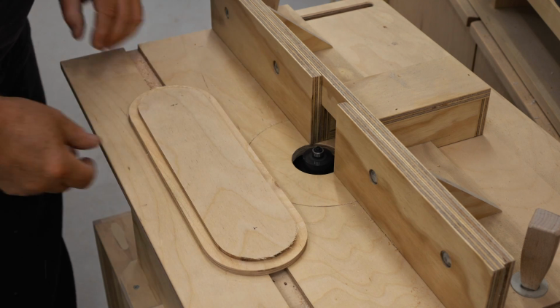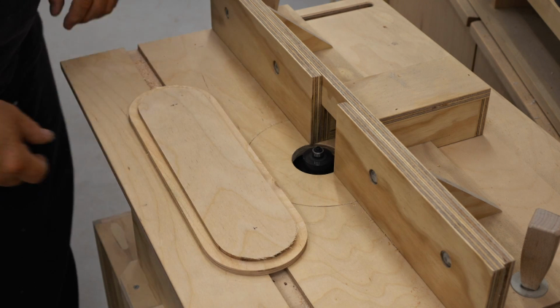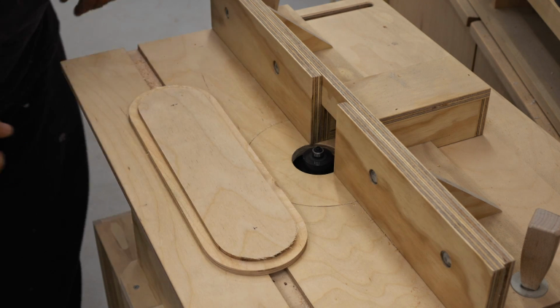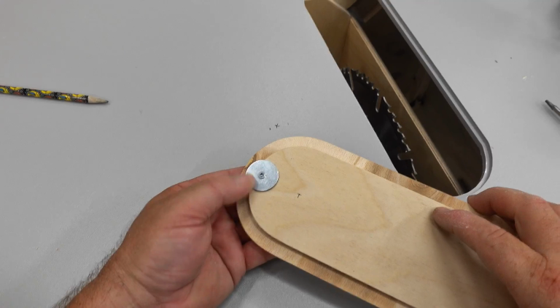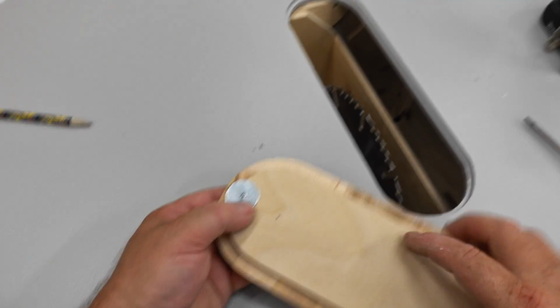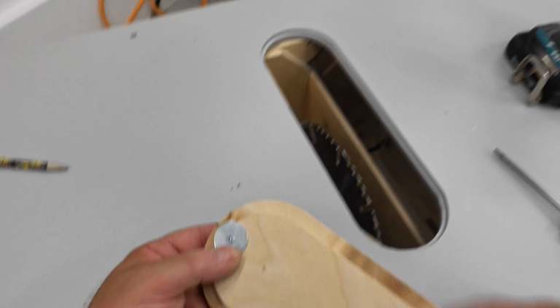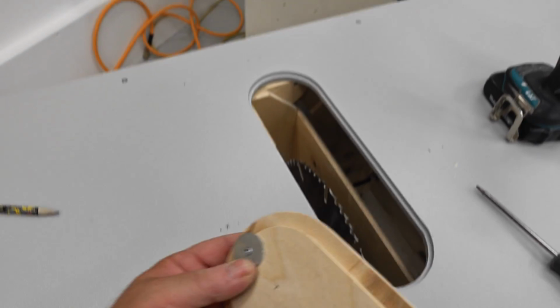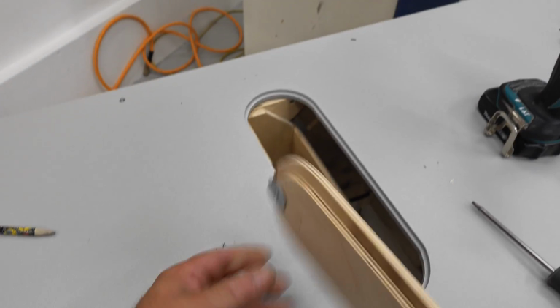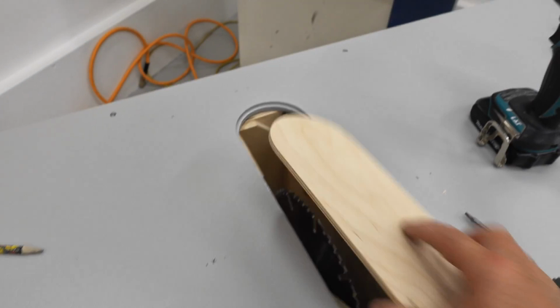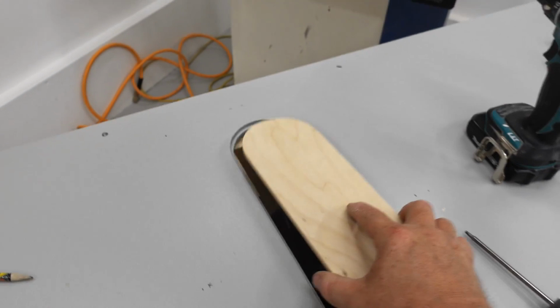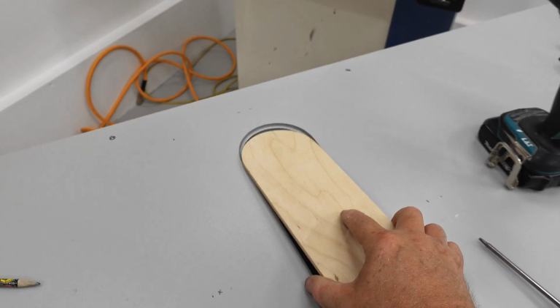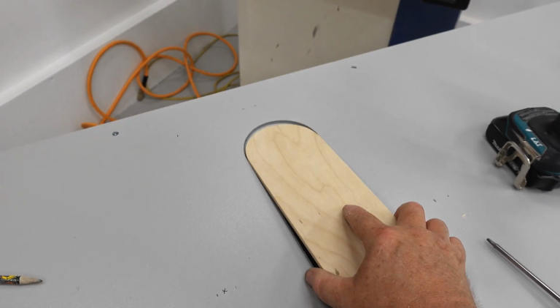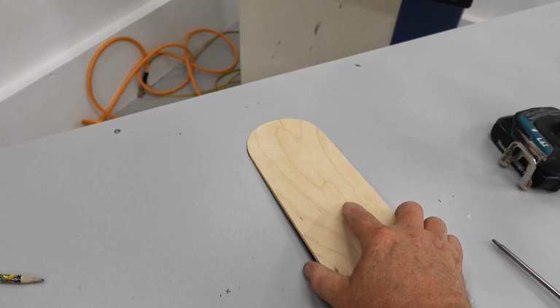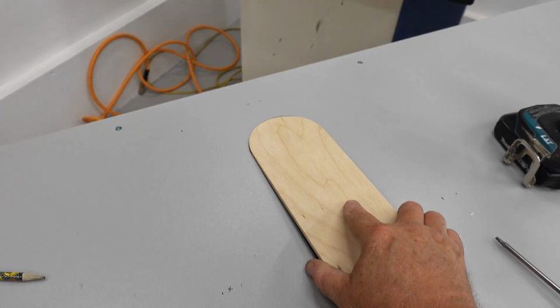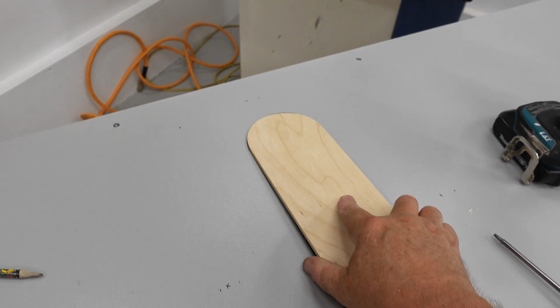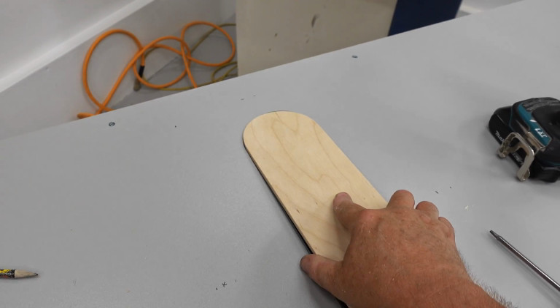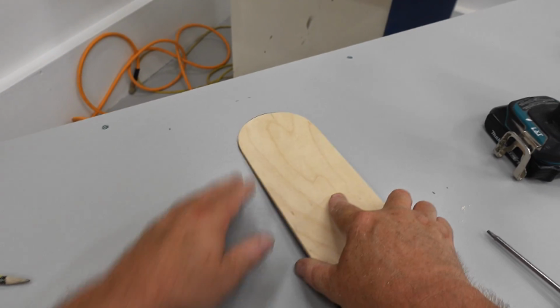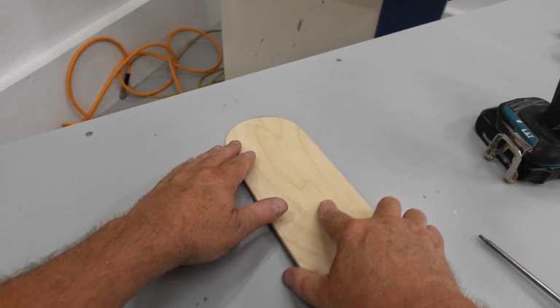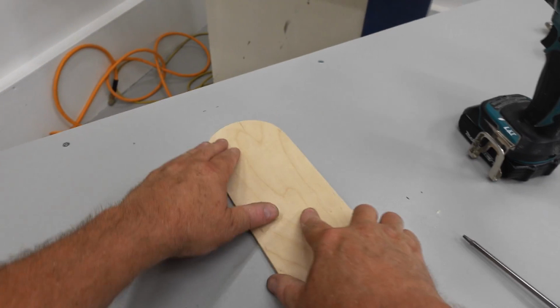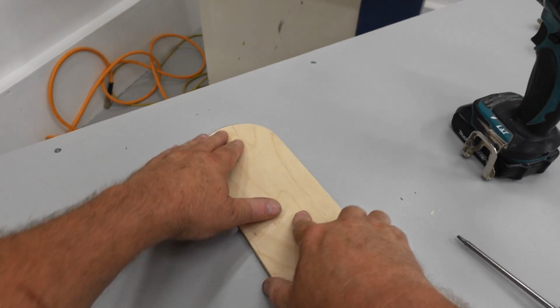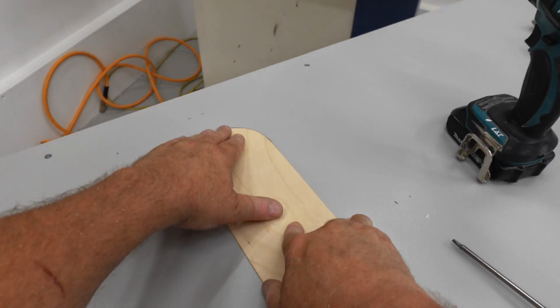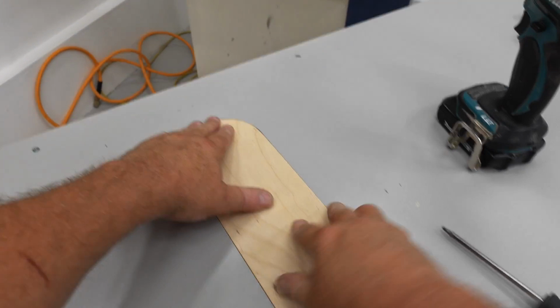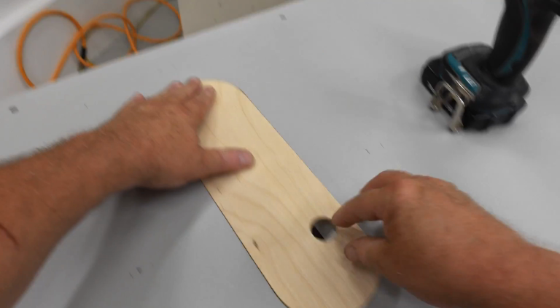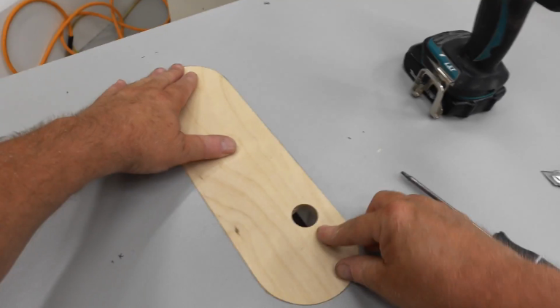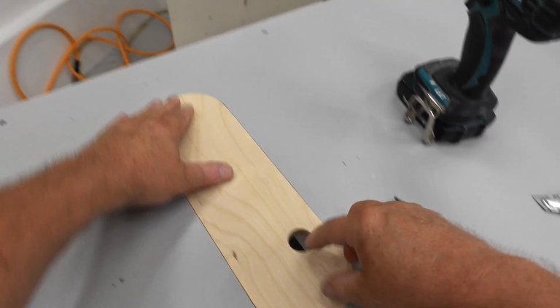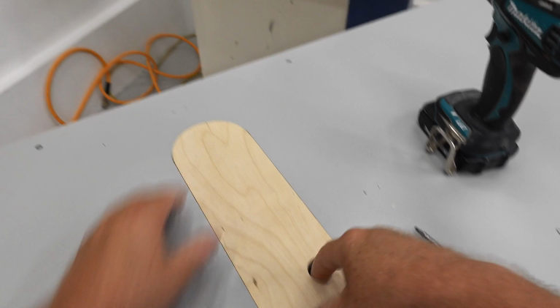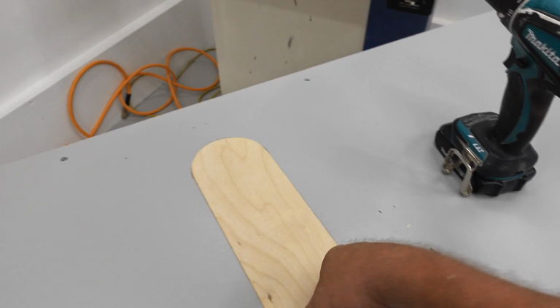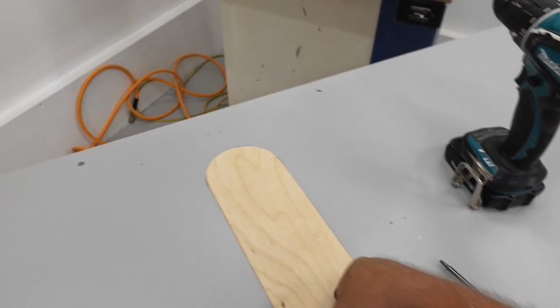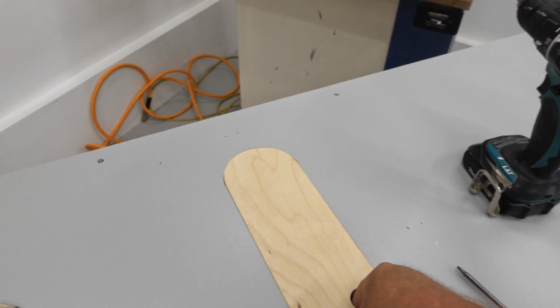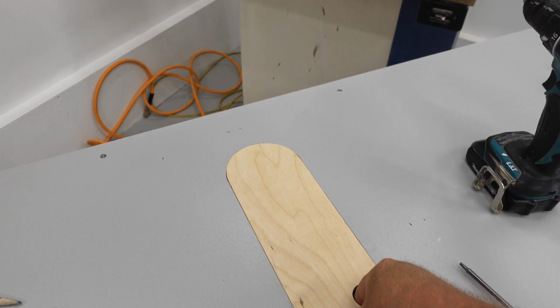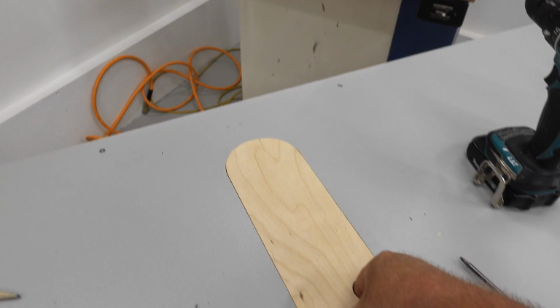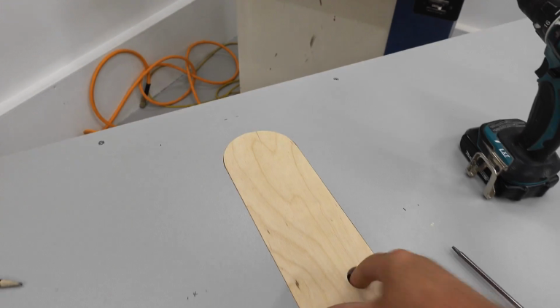With the blade lowered and the new insert plate put in, I can make the first official cut.